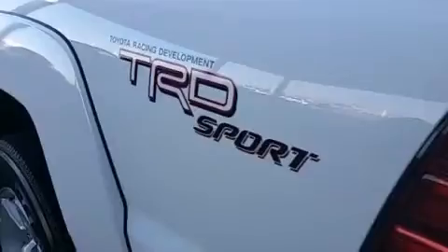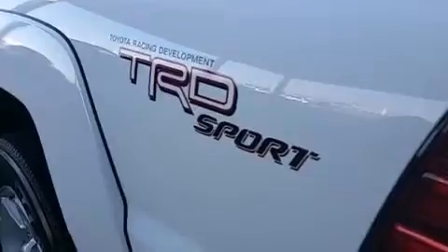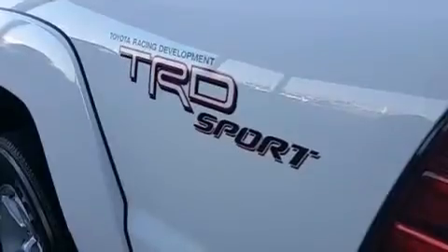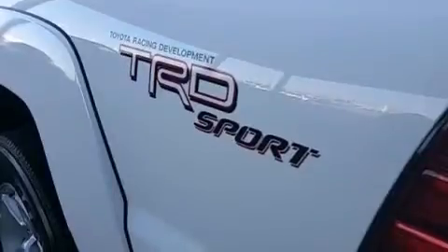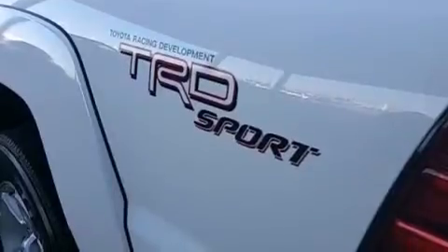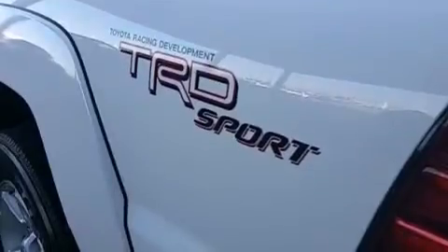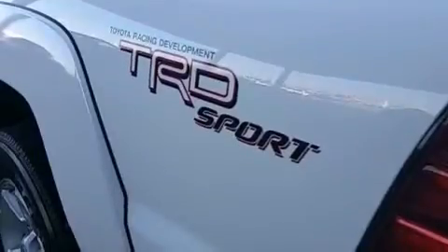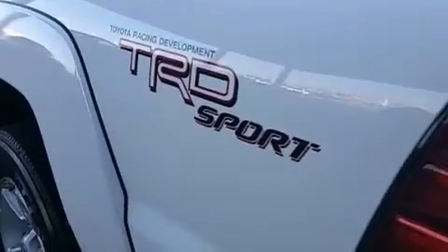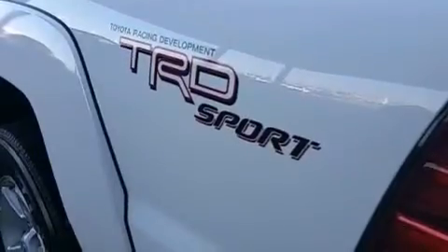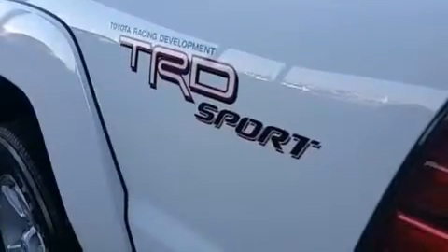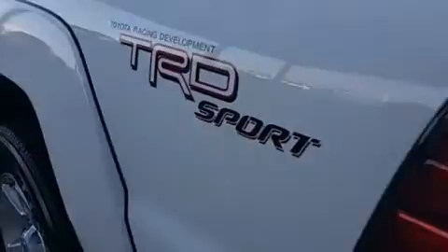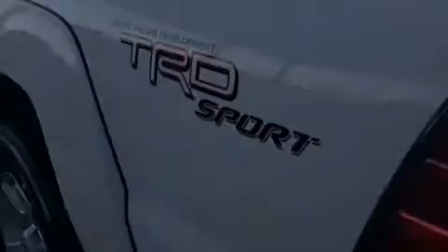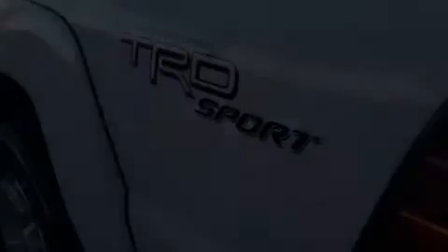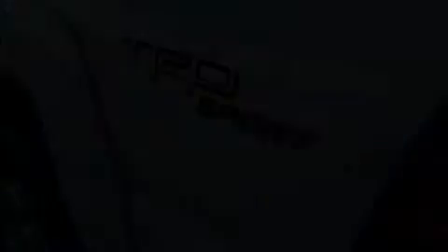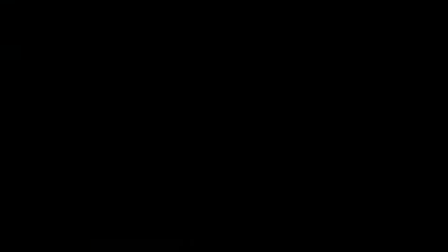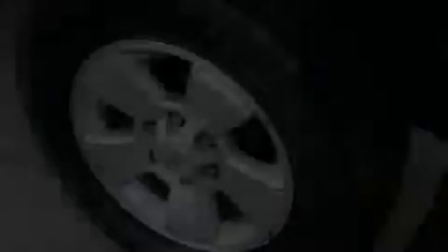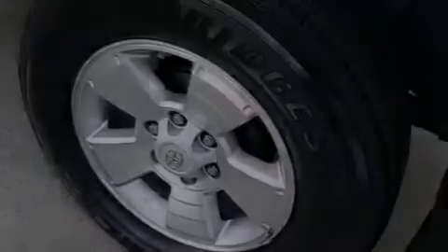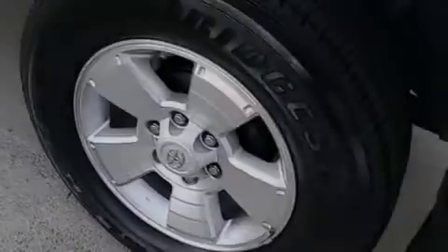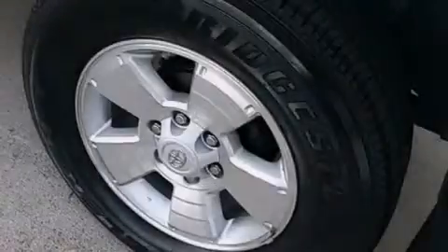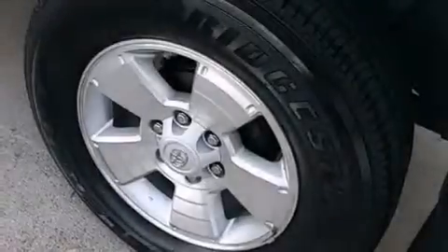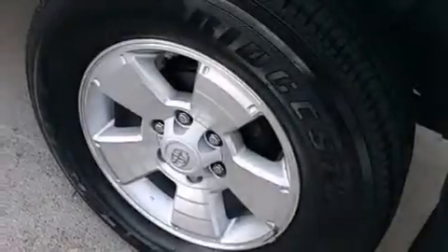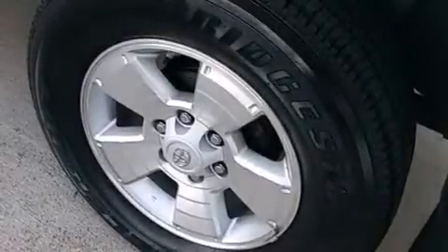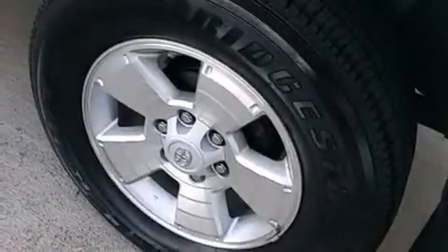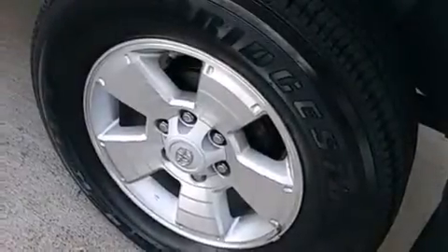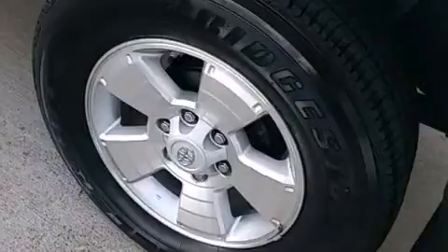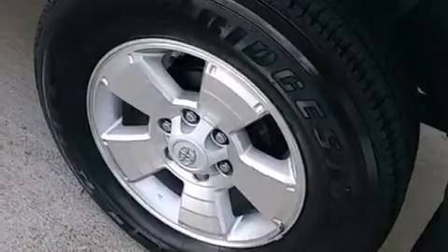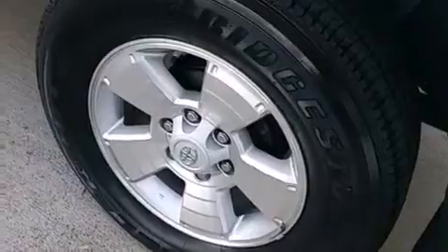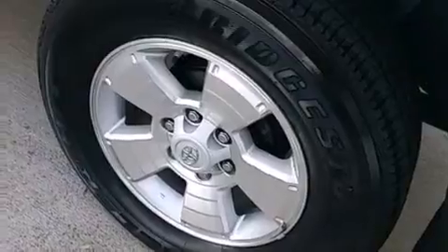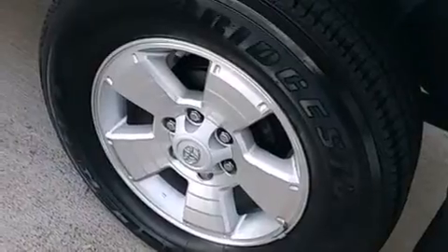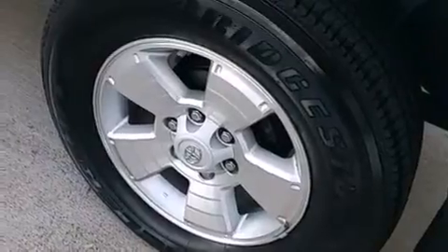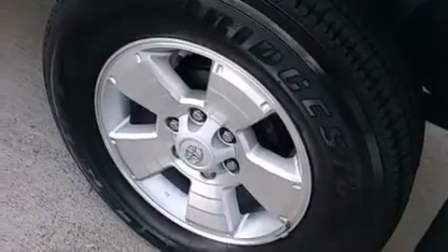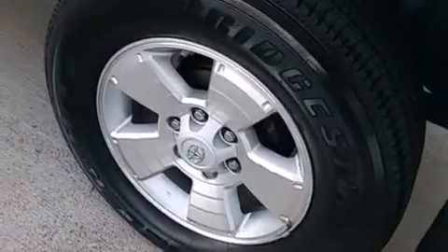The following features are also included: air conditioning, a pass-through rear seat, and full-power accessories.